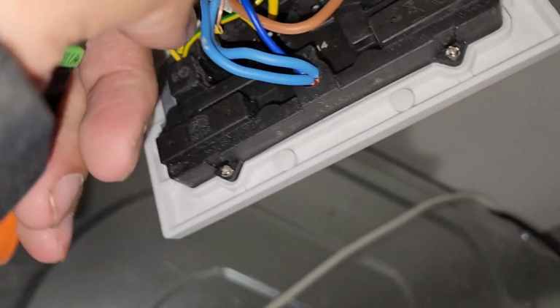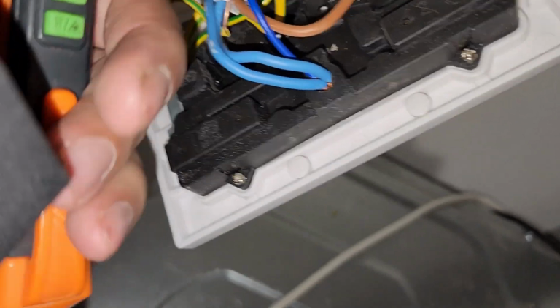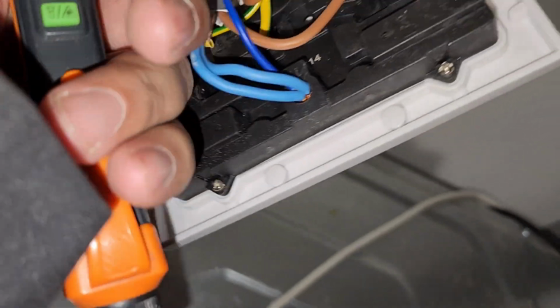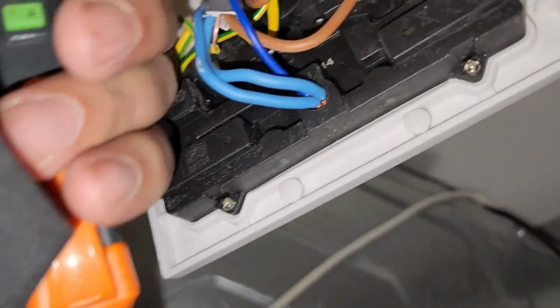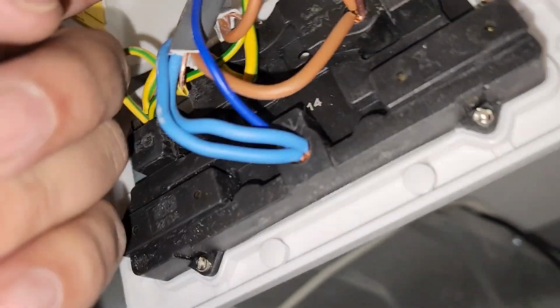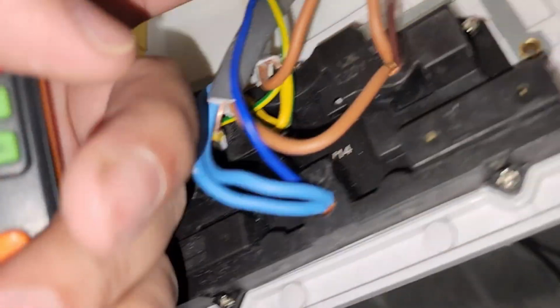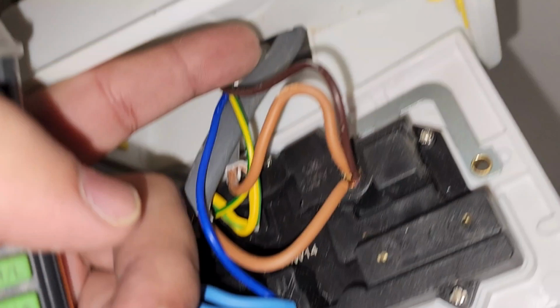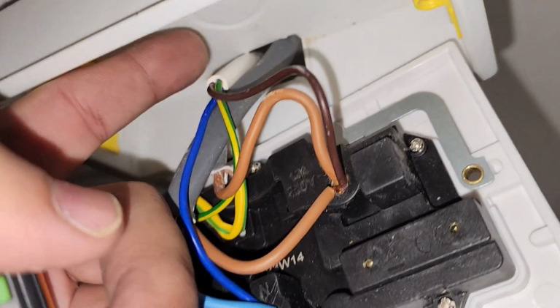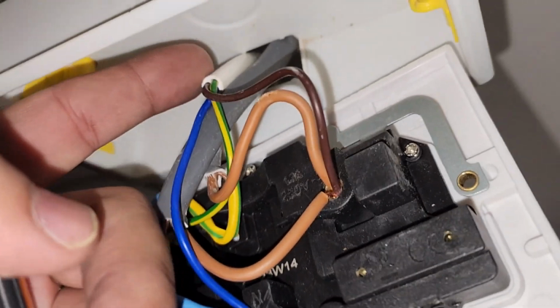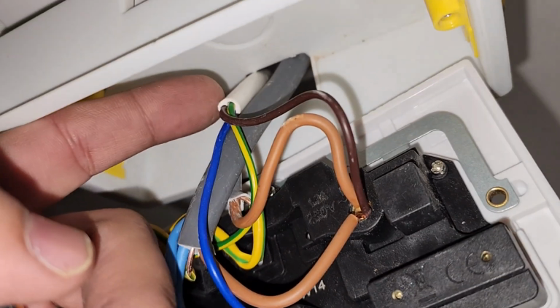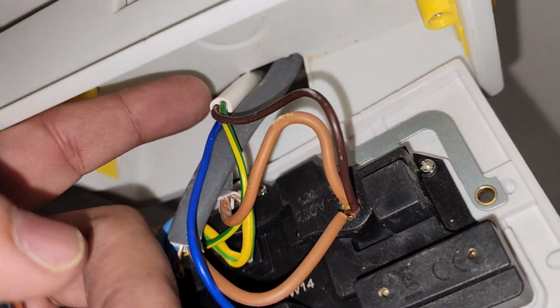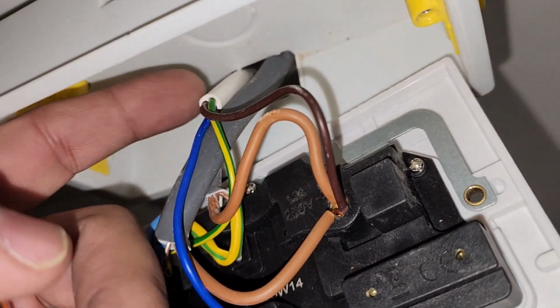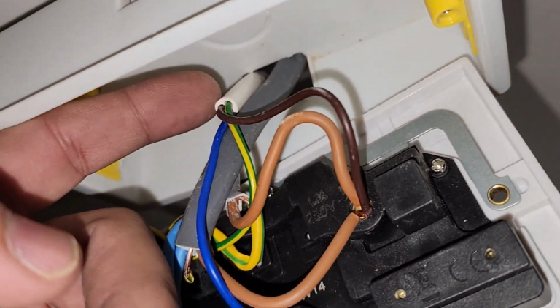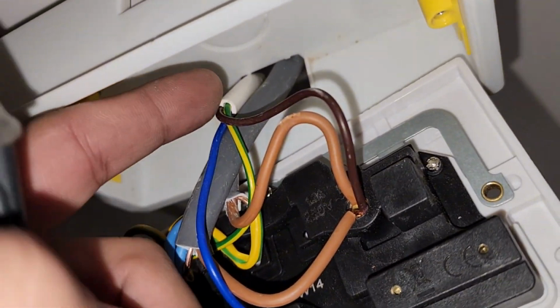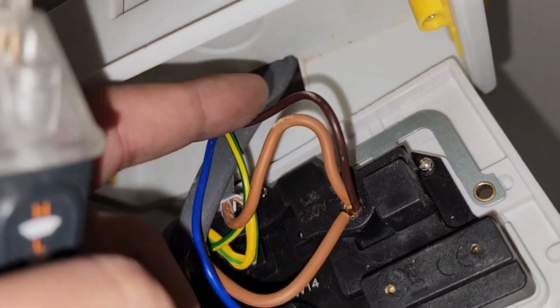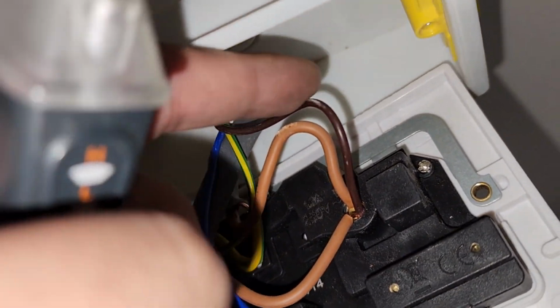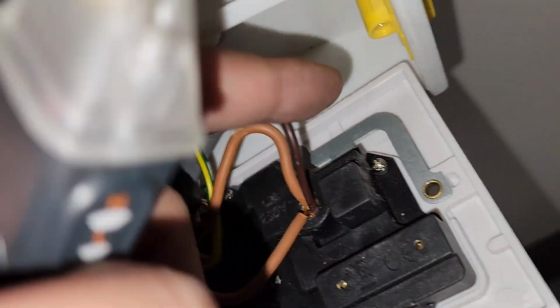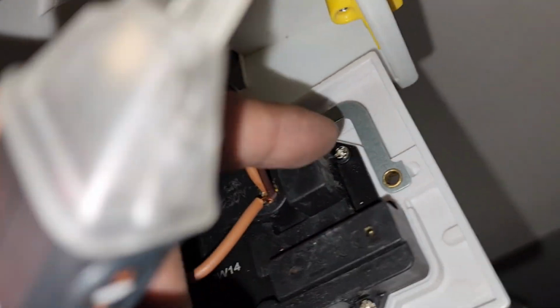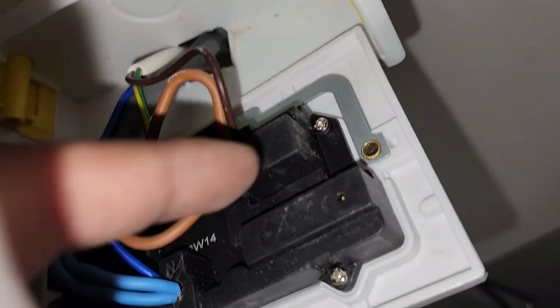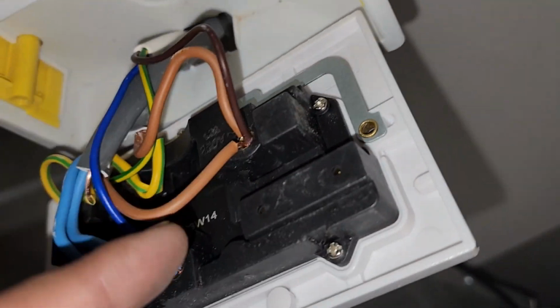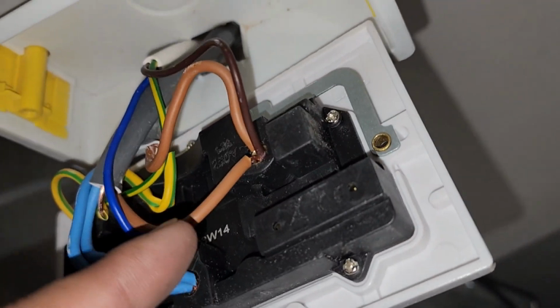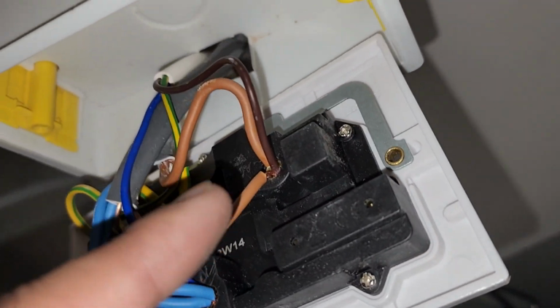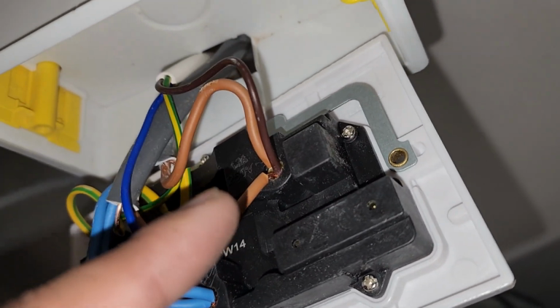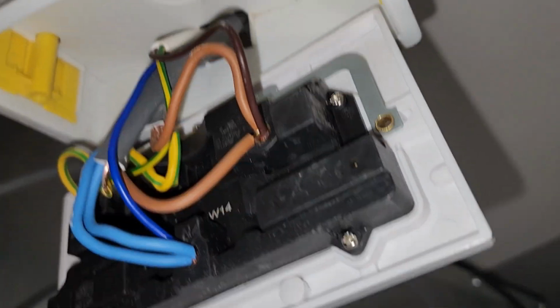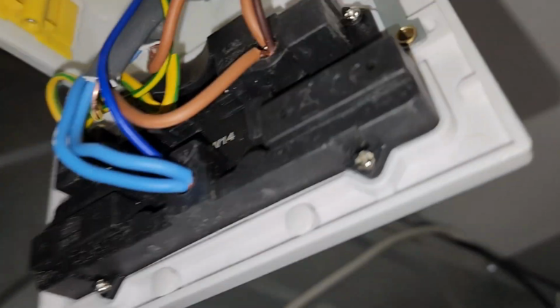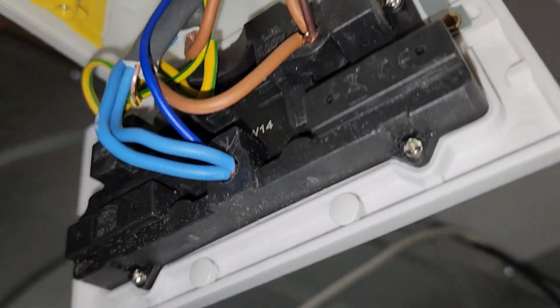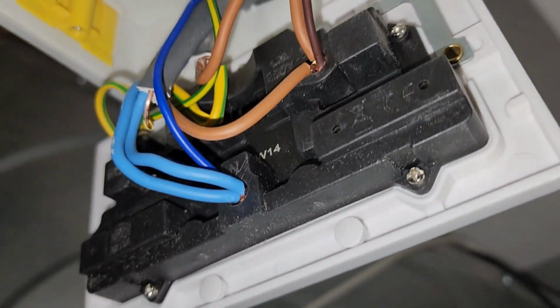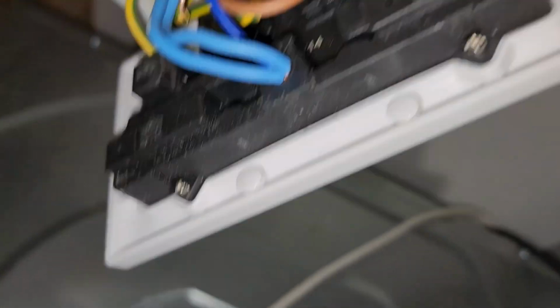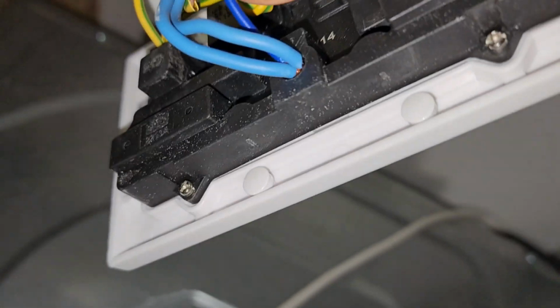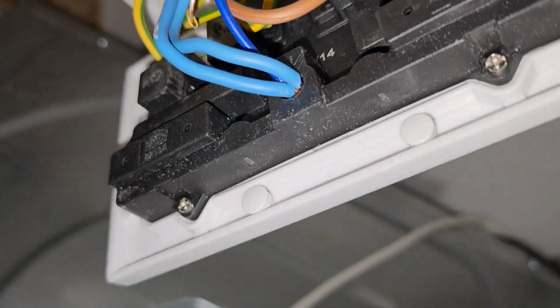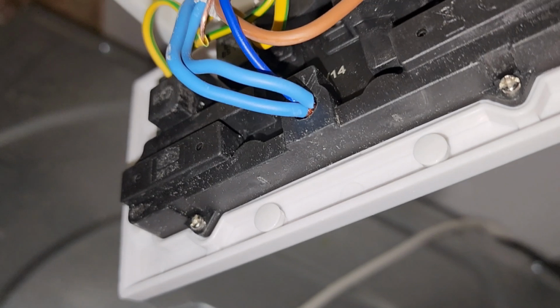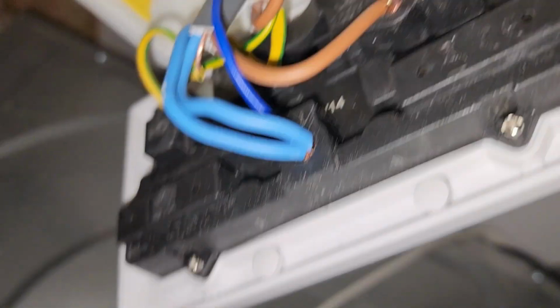Right guys, this board is wired directly into the mains - no spur switch and no 3A fuse. So no wonder the board is blown on it.